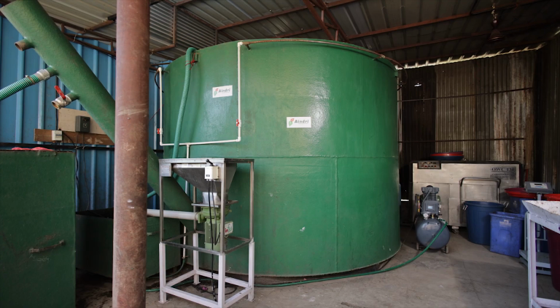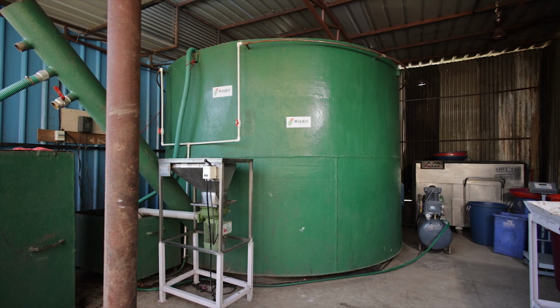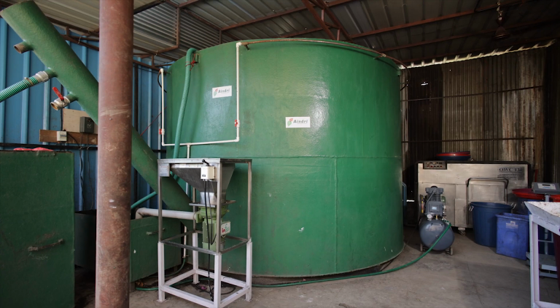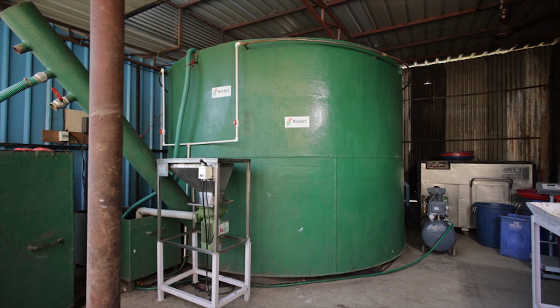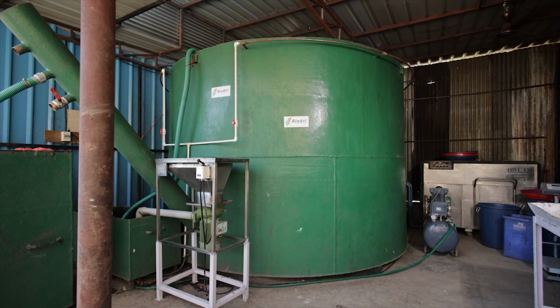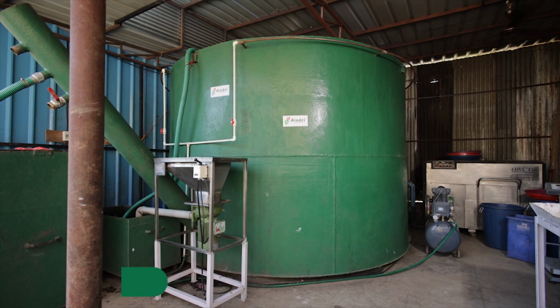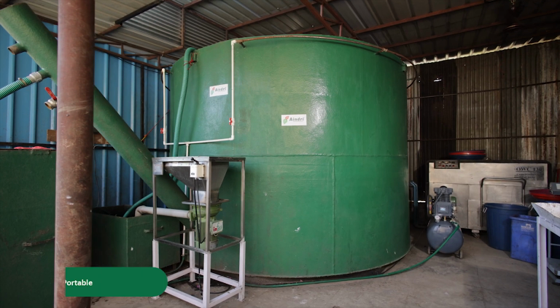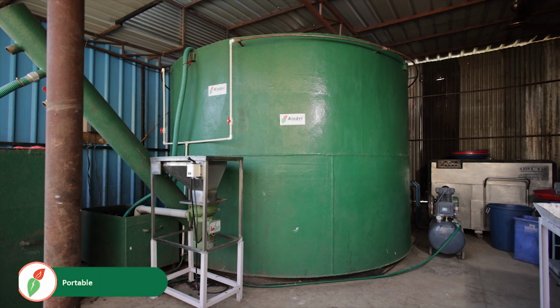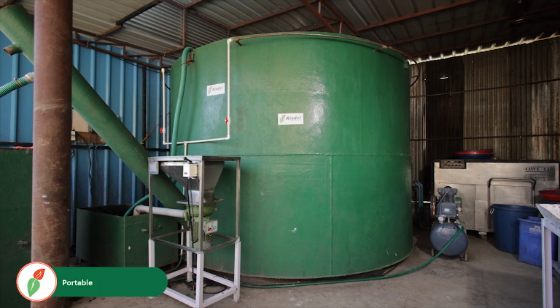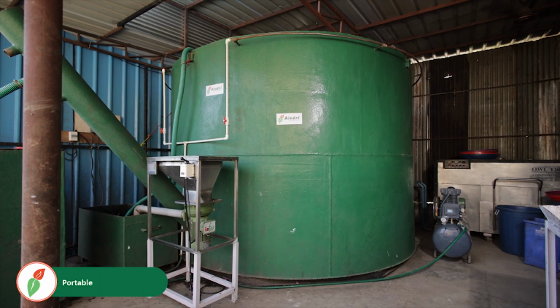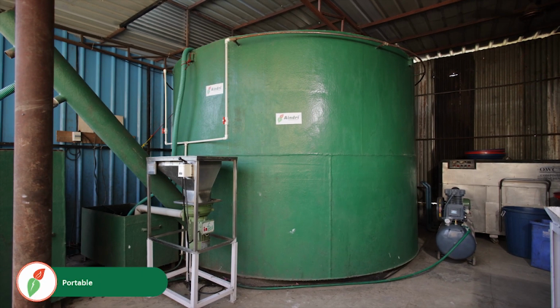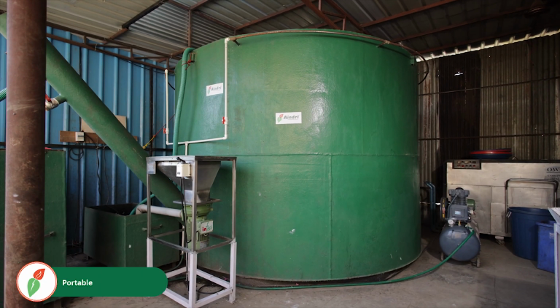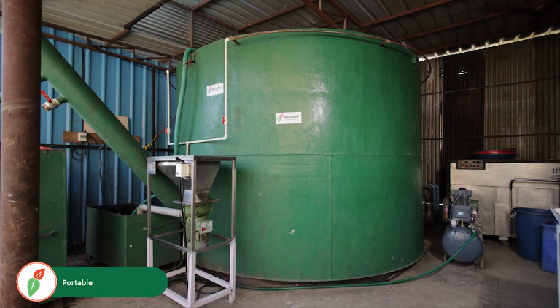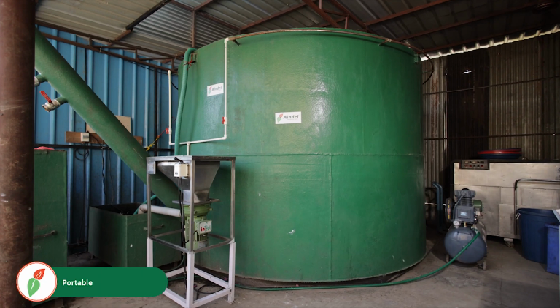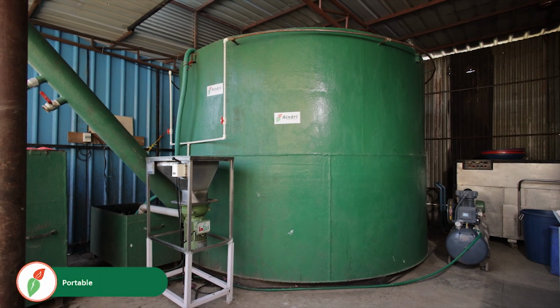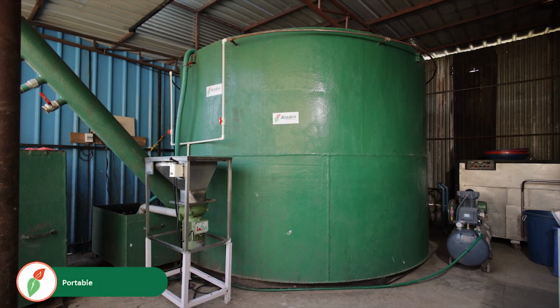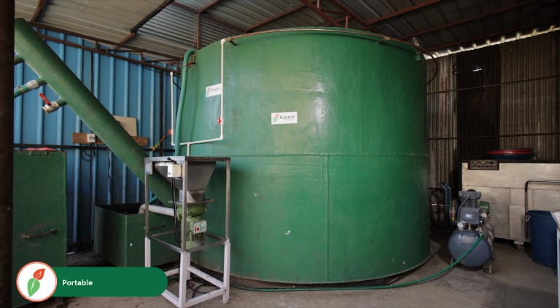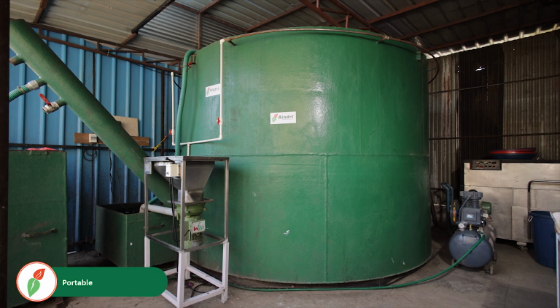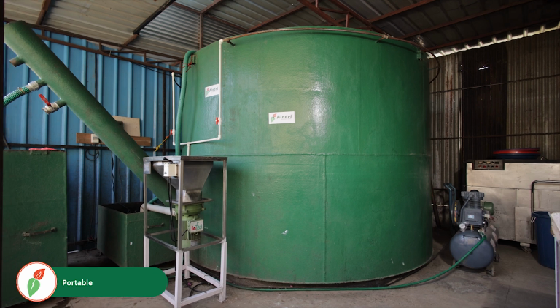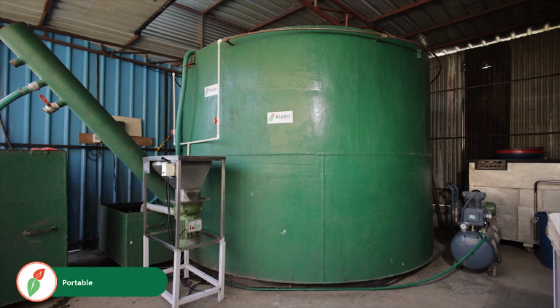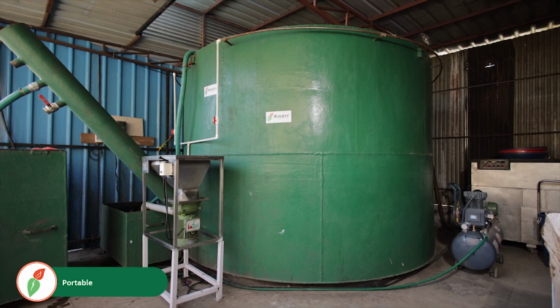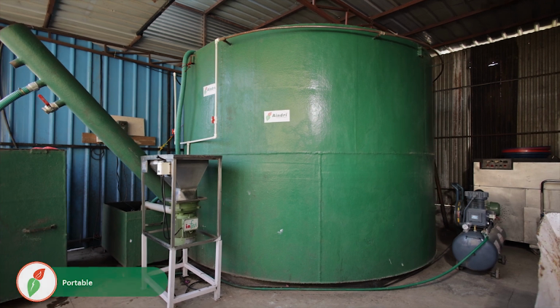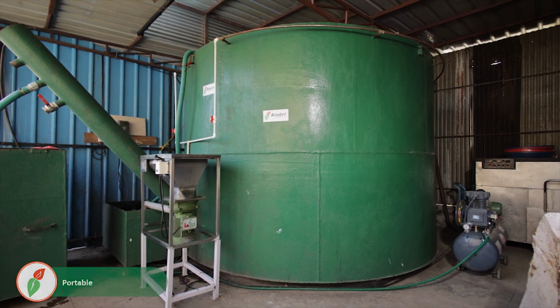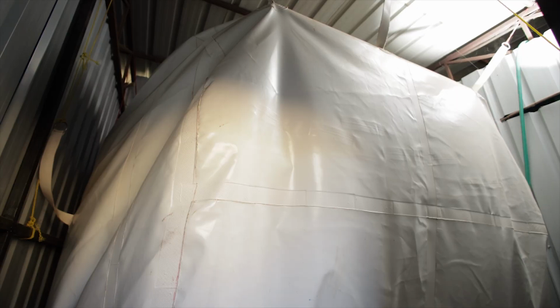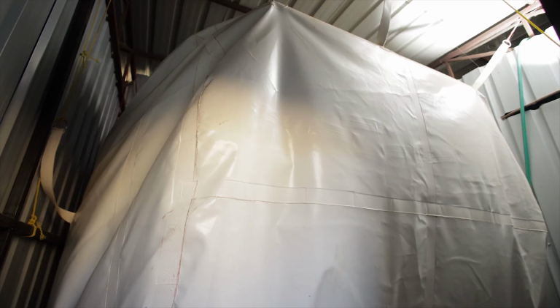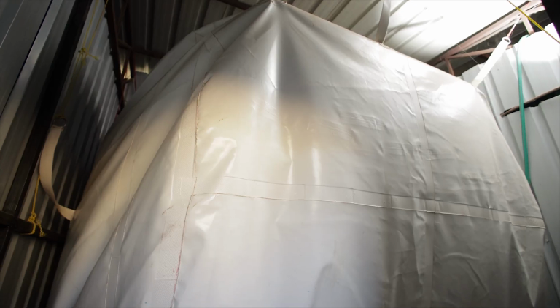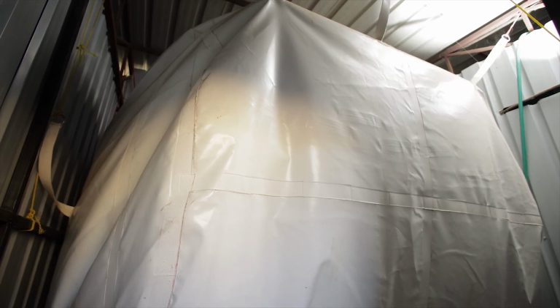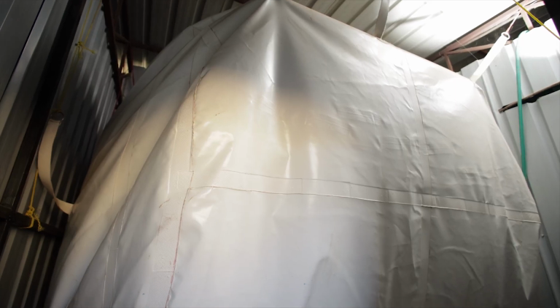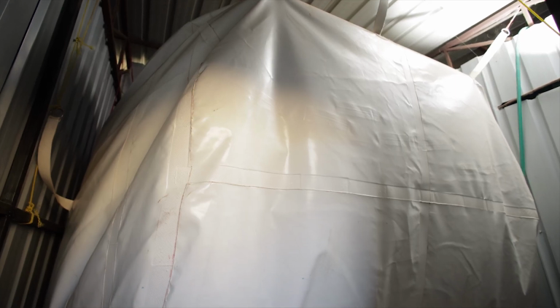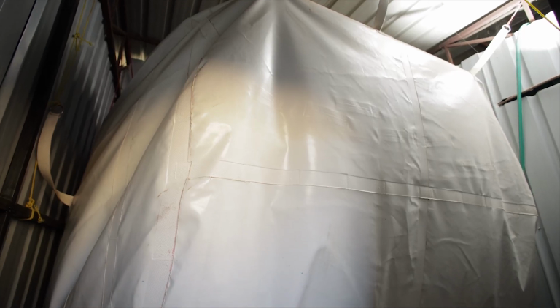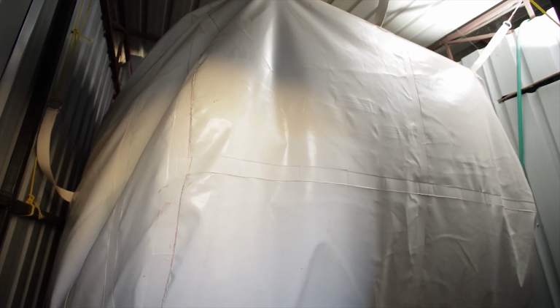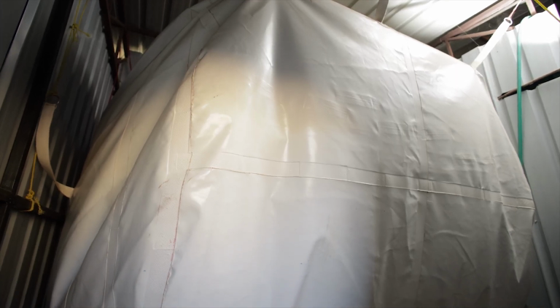The slurry is processed in the digester into biogas without any additional additives. The biogas is stored in the balloon.